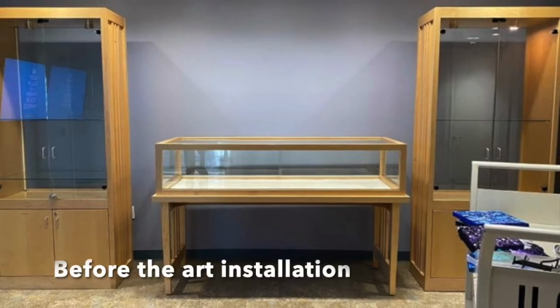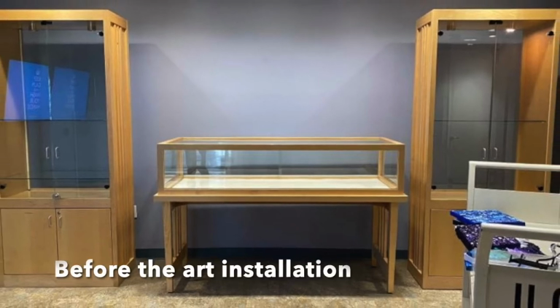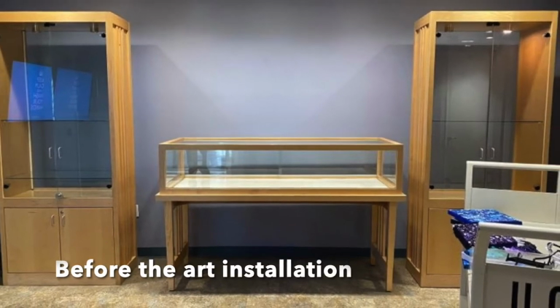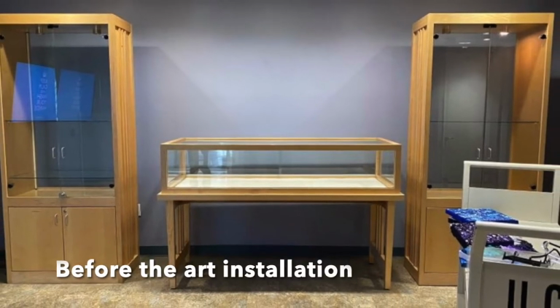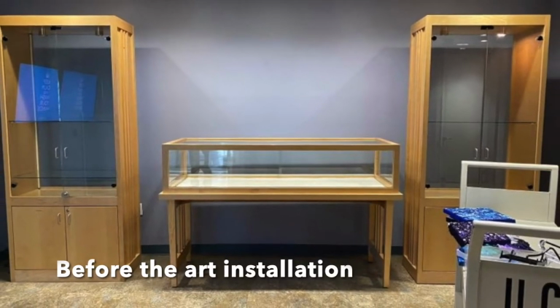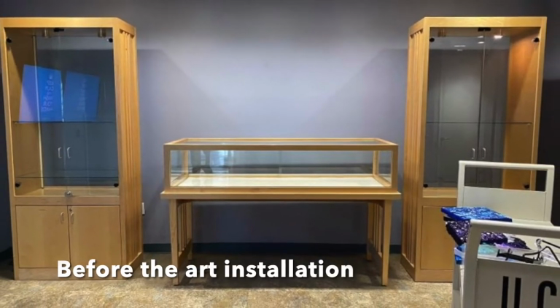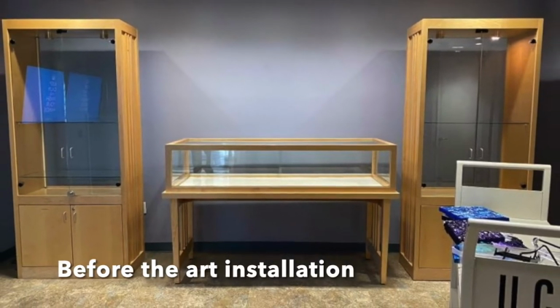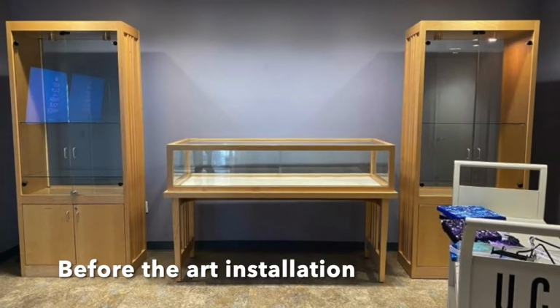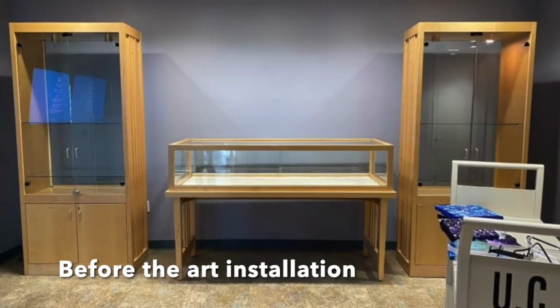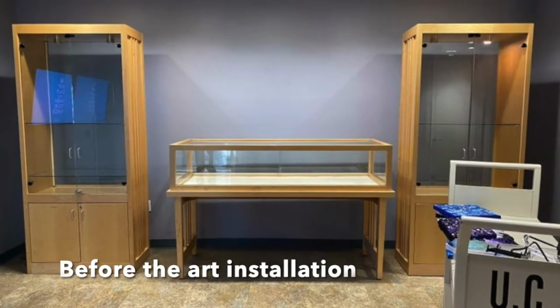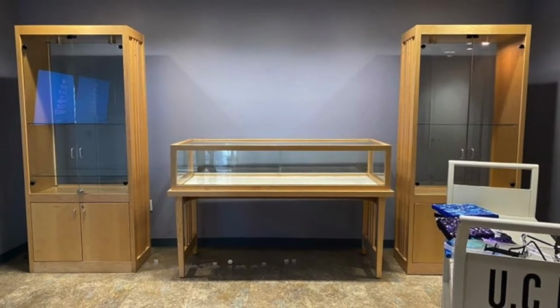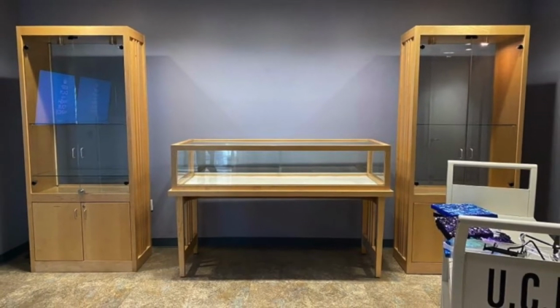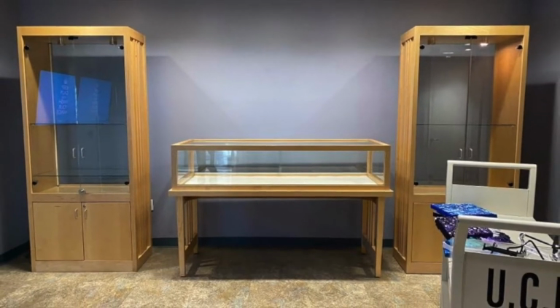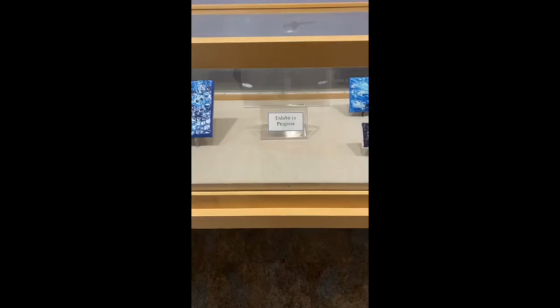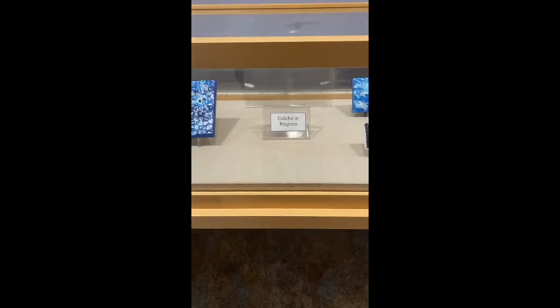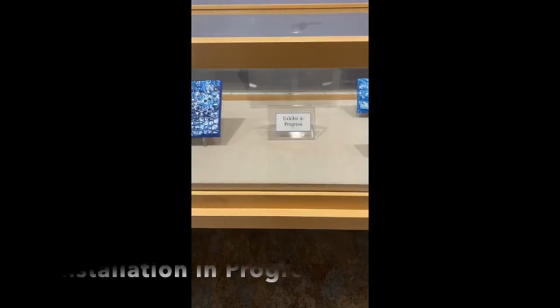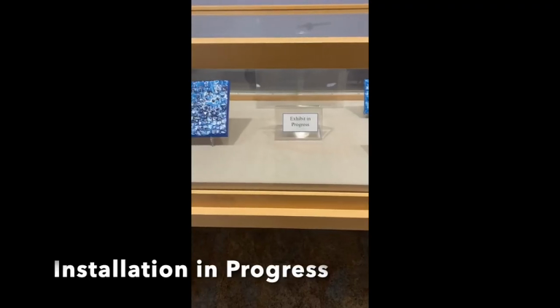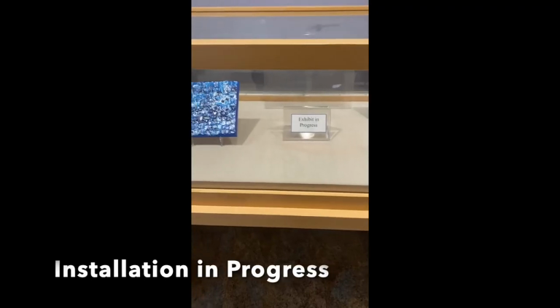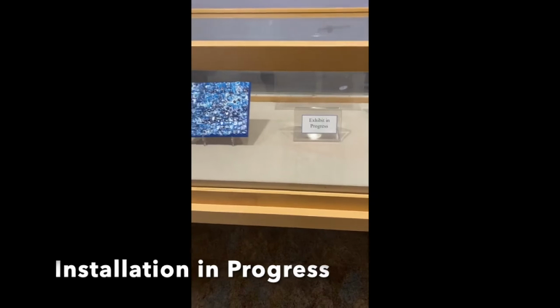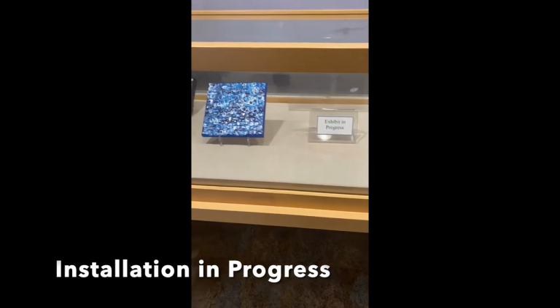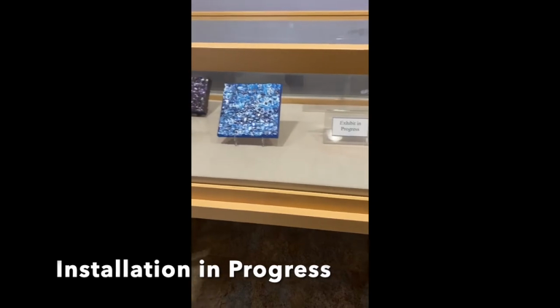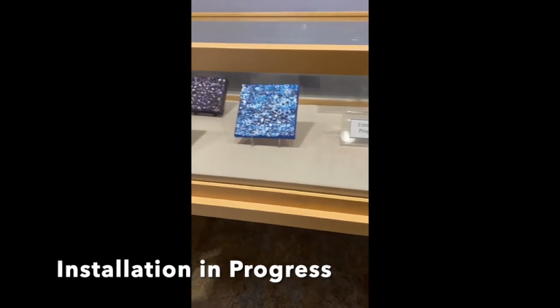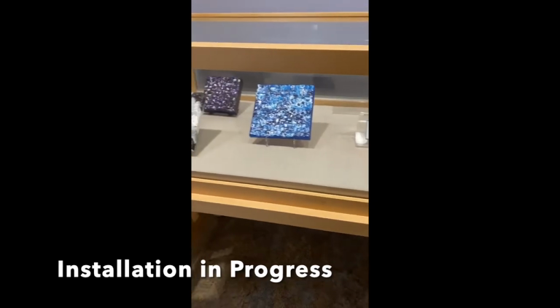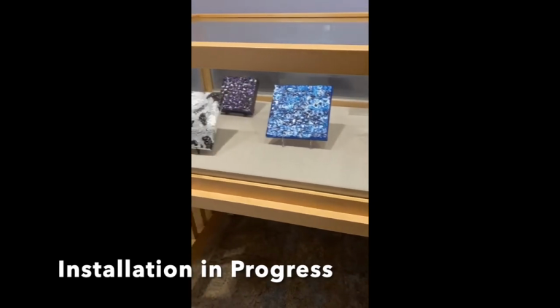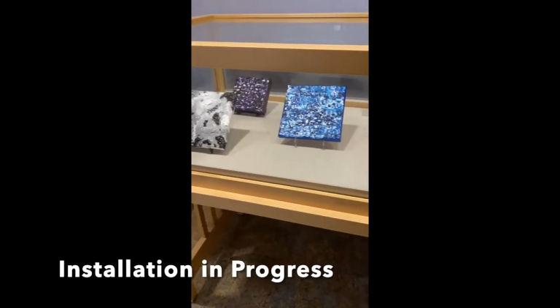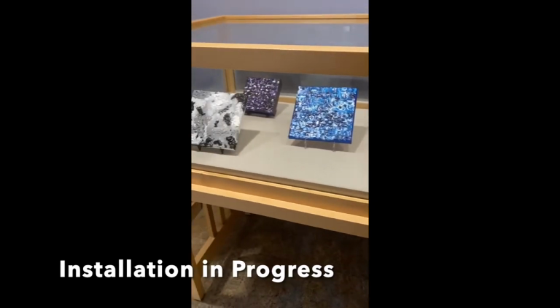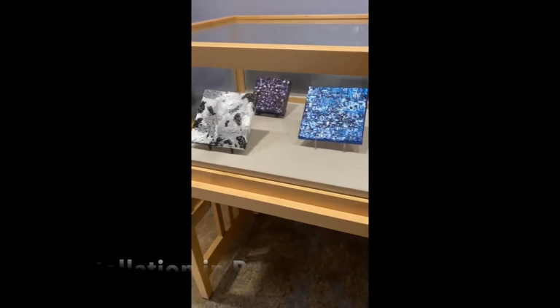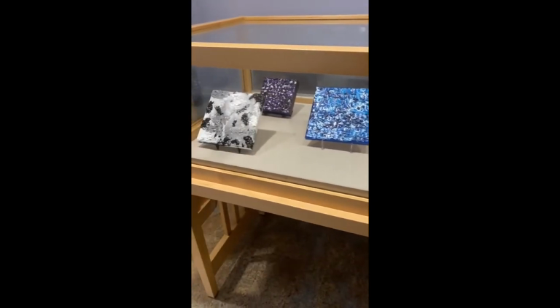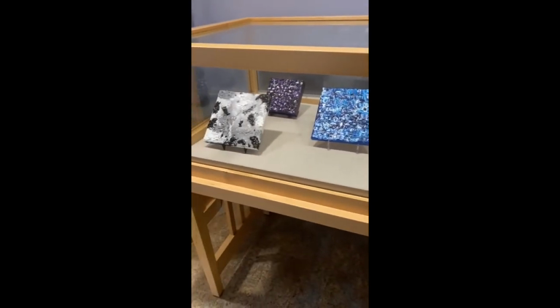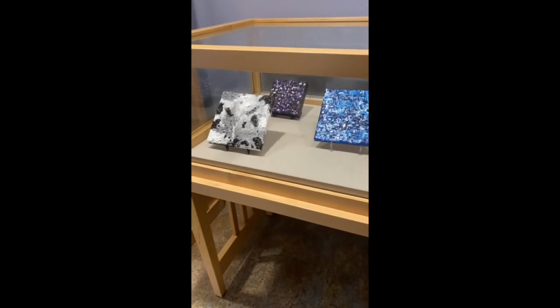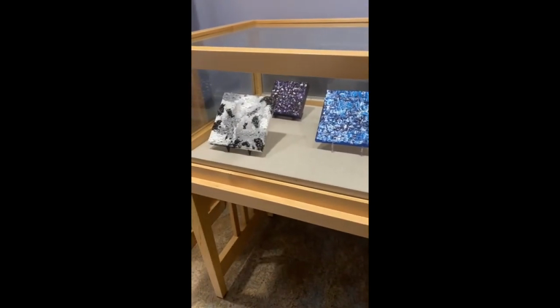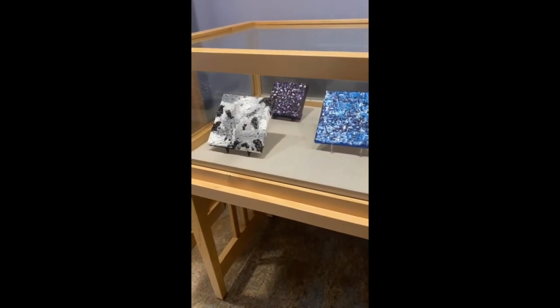I'm excited to announce that my first art exhibit, Textures, Acrylic Paintings by Maria D. Duanez, is now on display at the UC Merced Library.